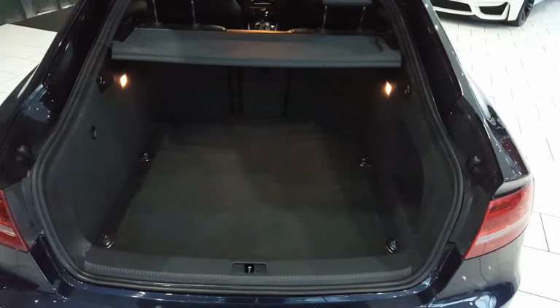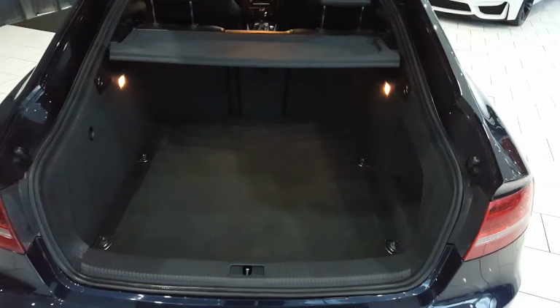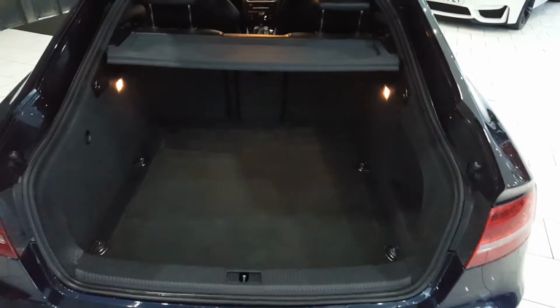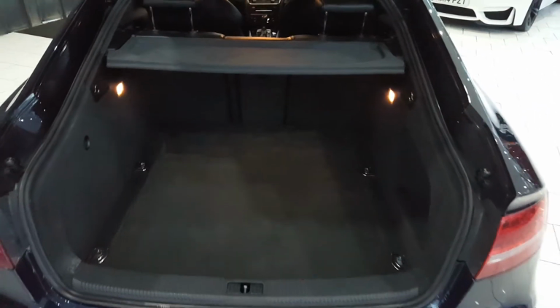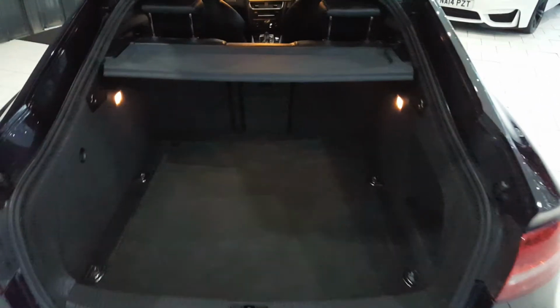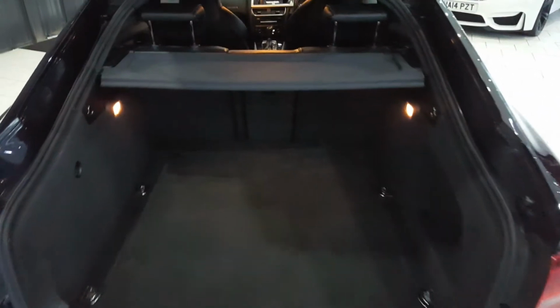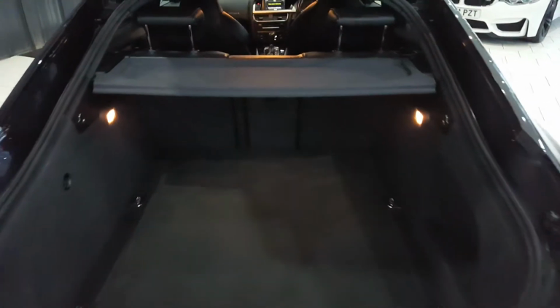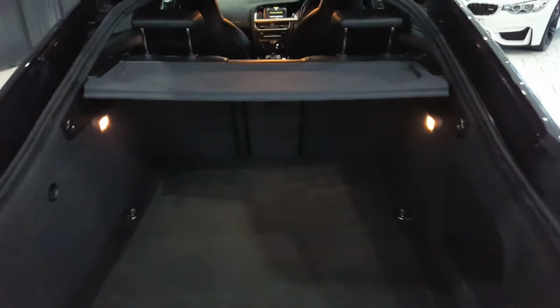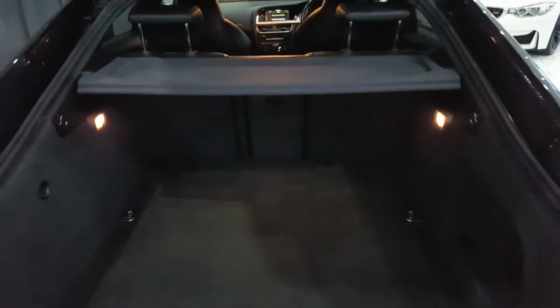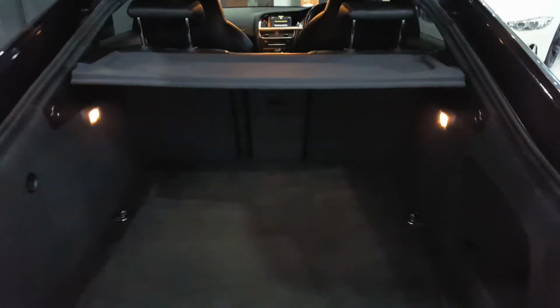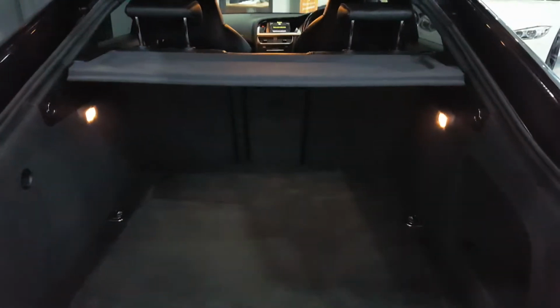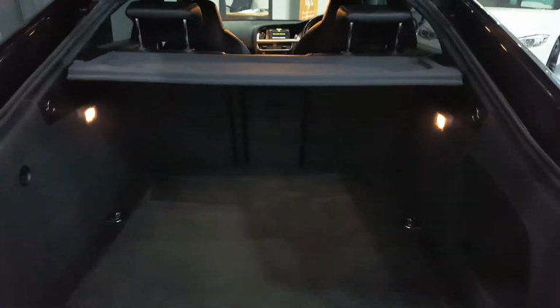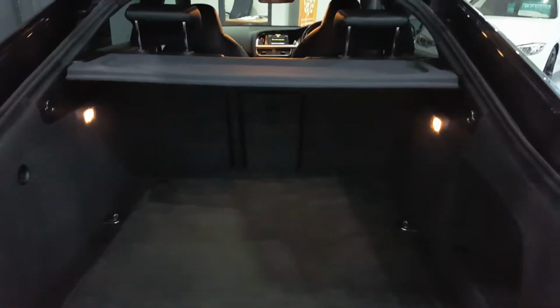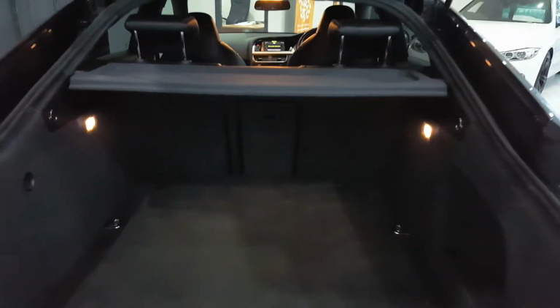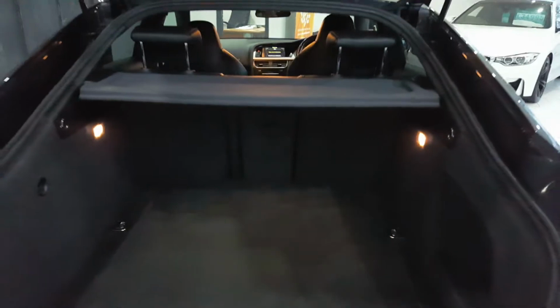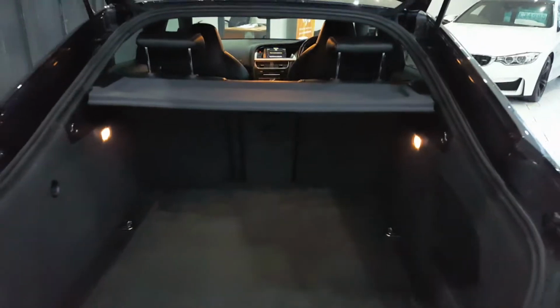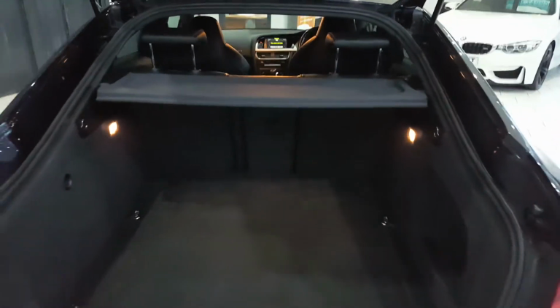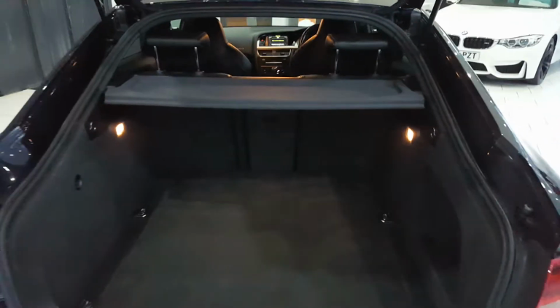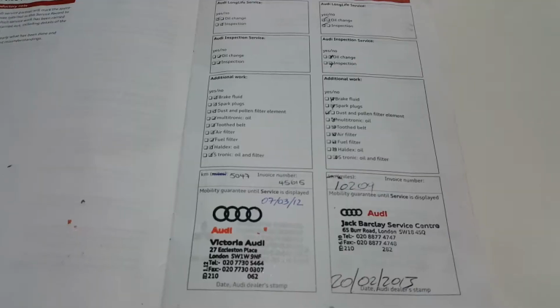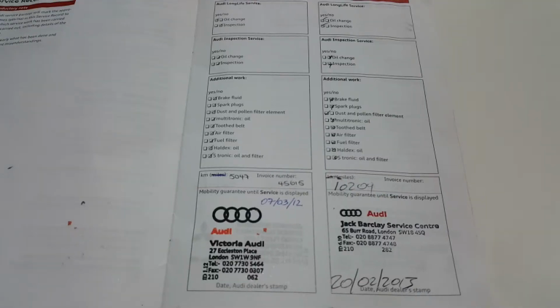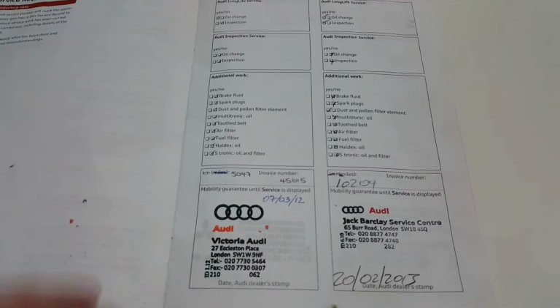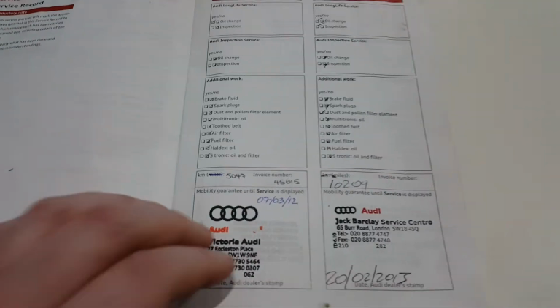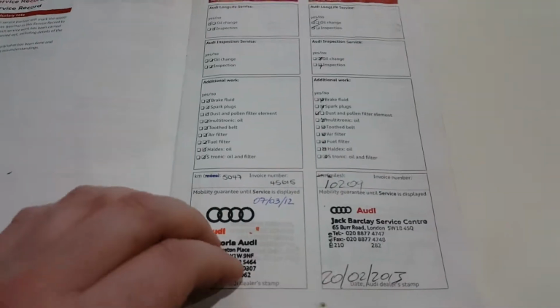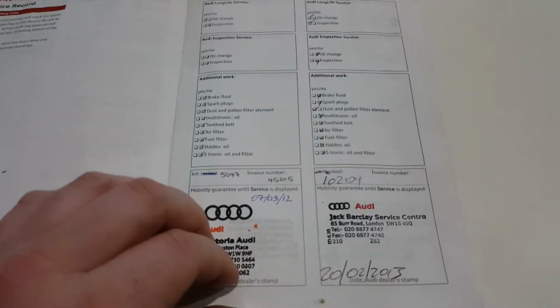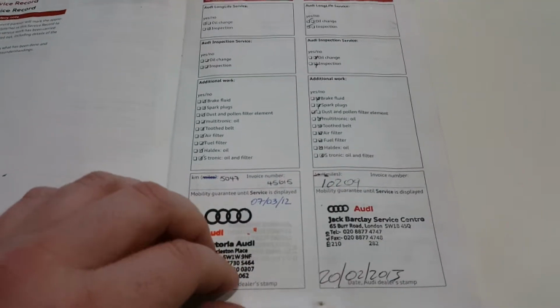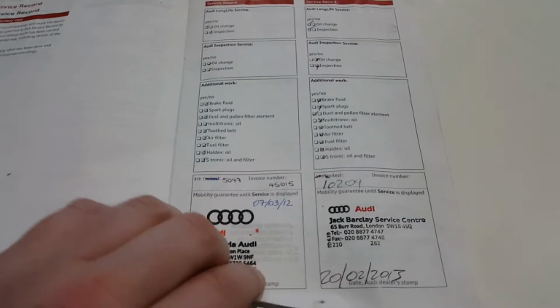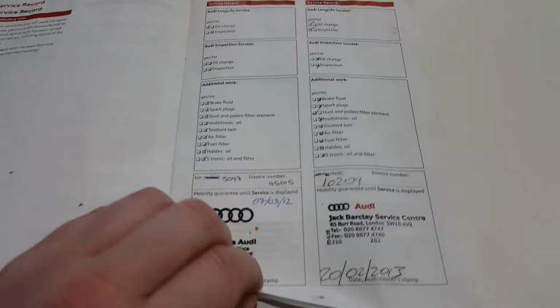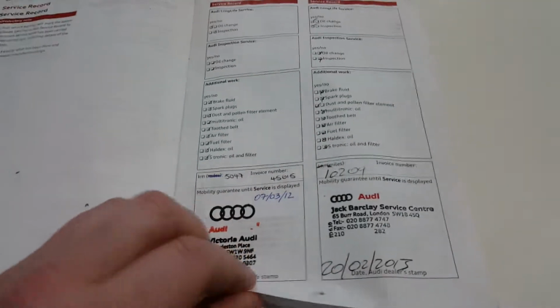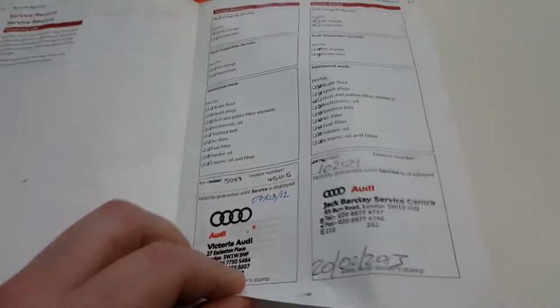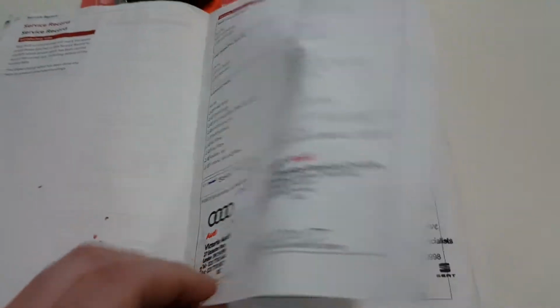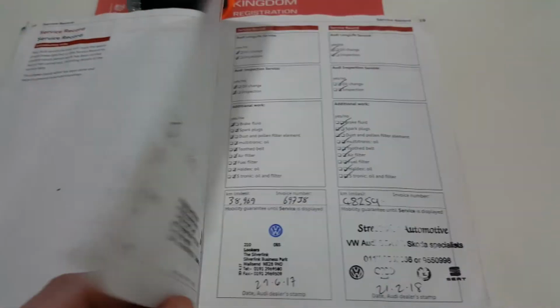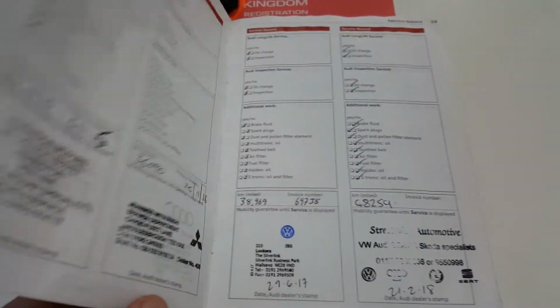Round the back of the car is a huge boot. There's an excellent service history to go with the car, with lots of stamps in the book.